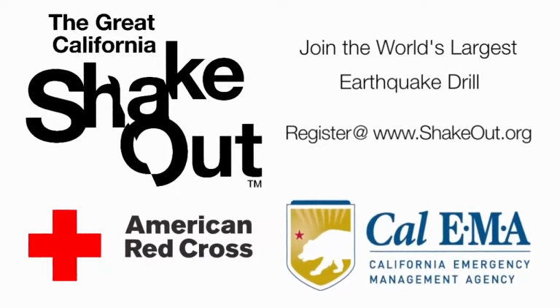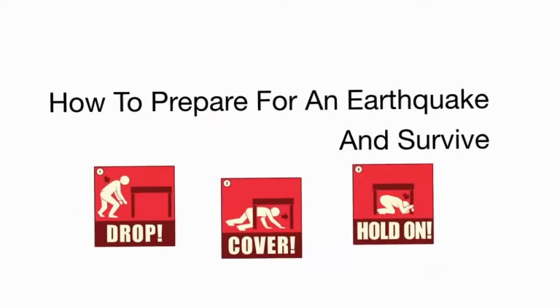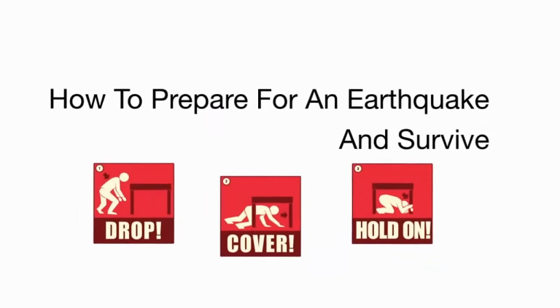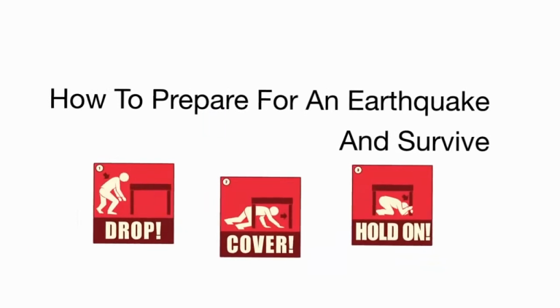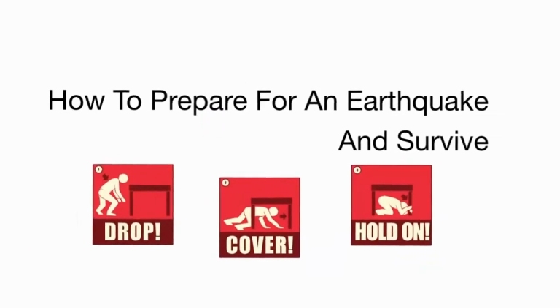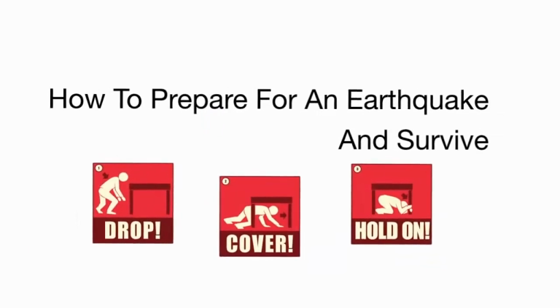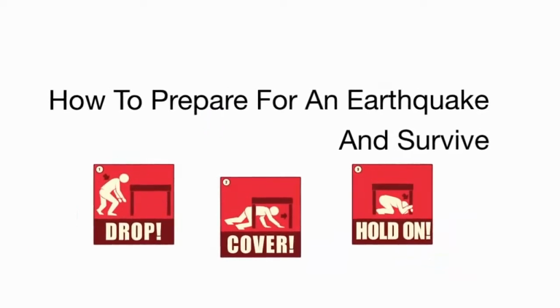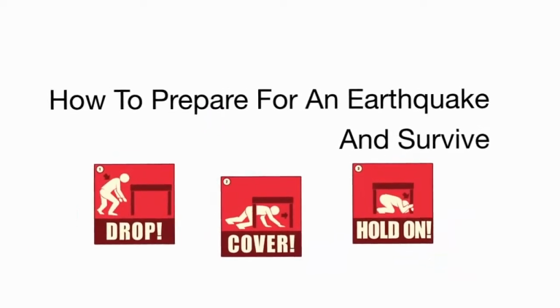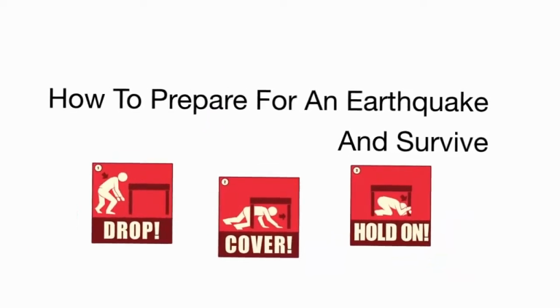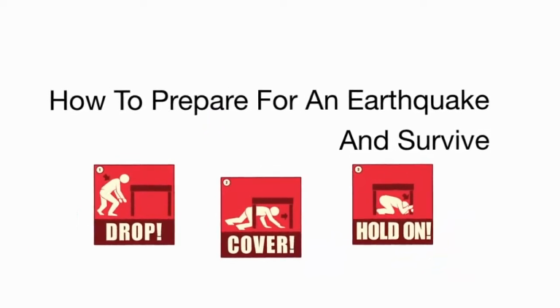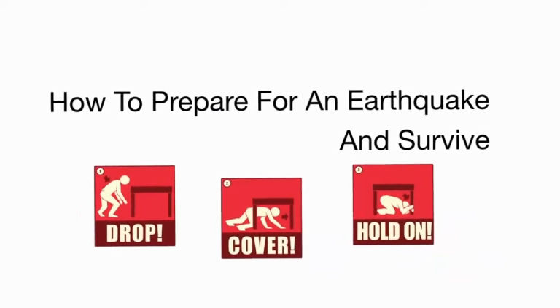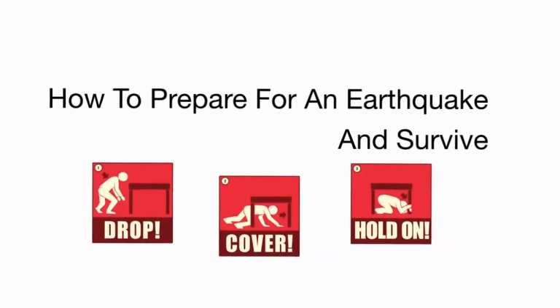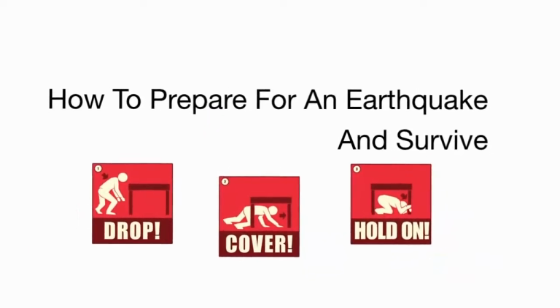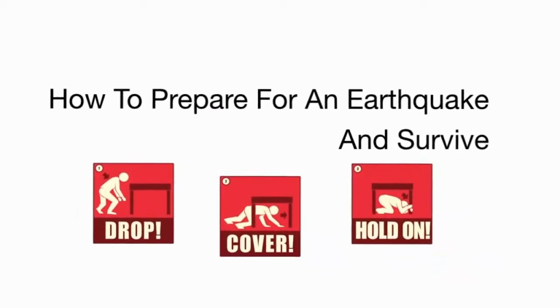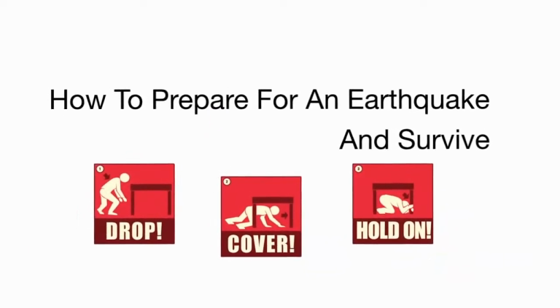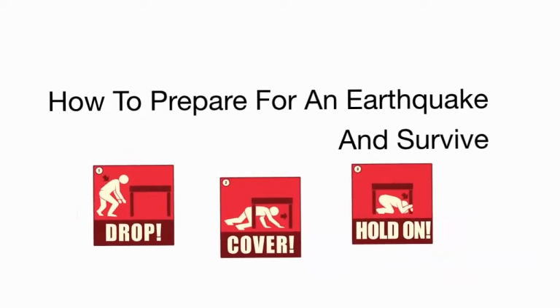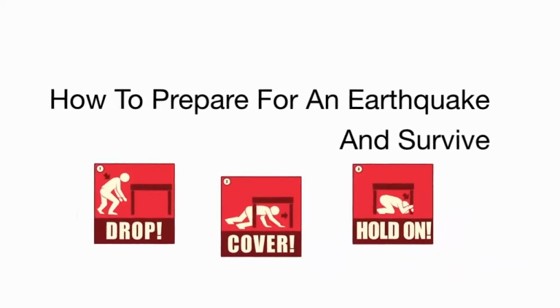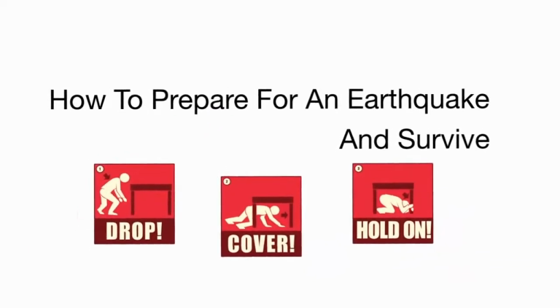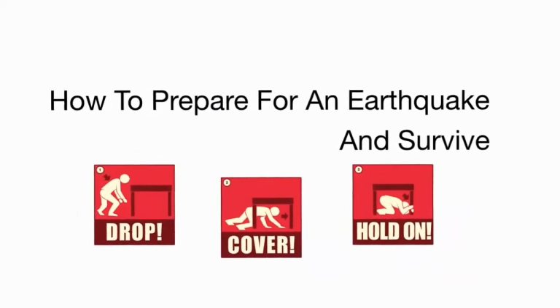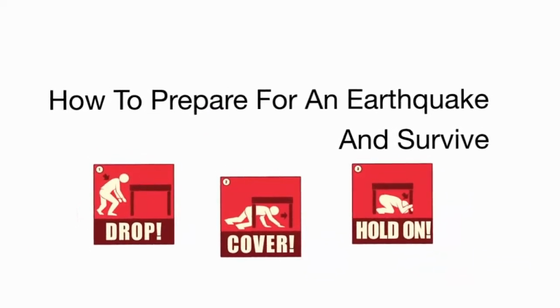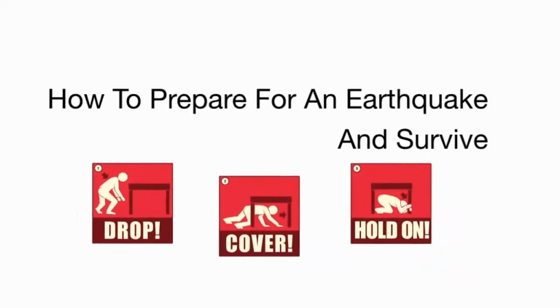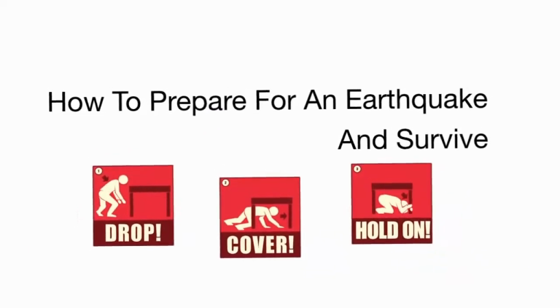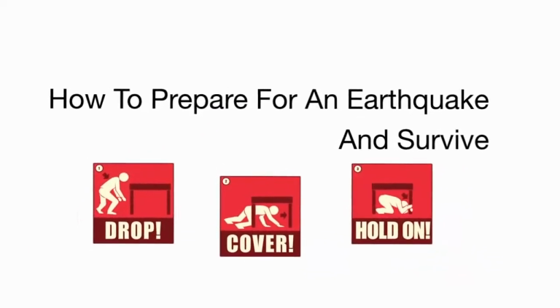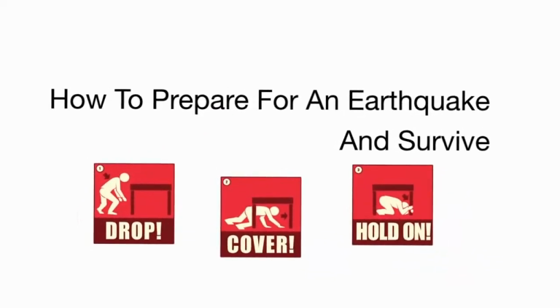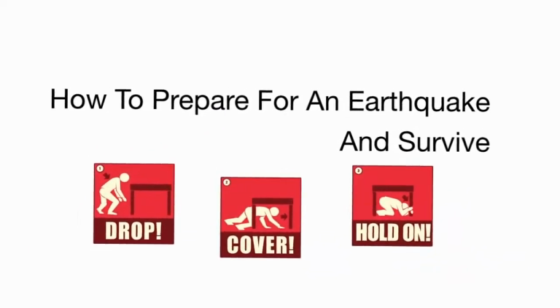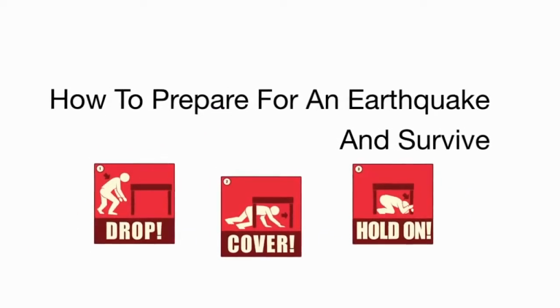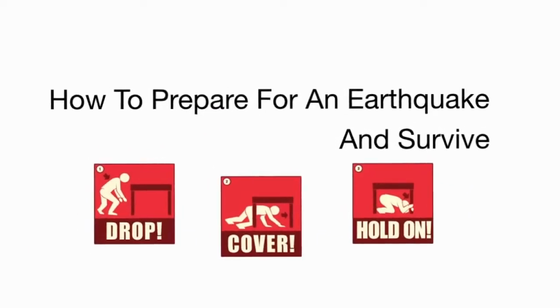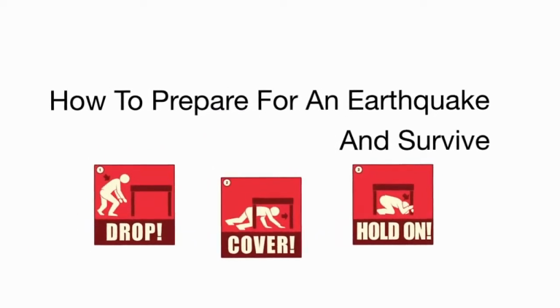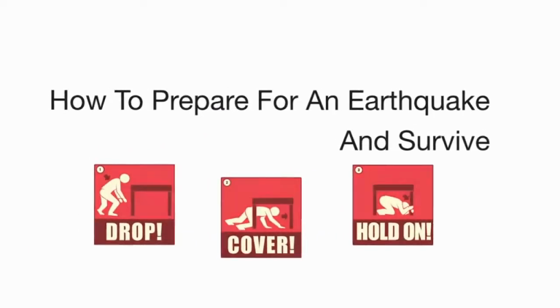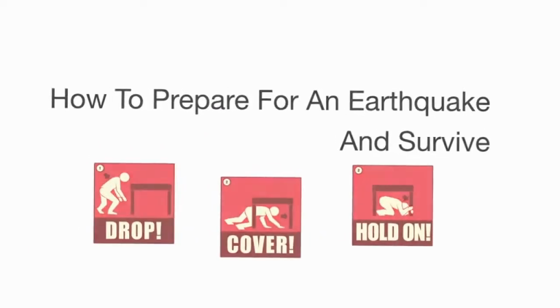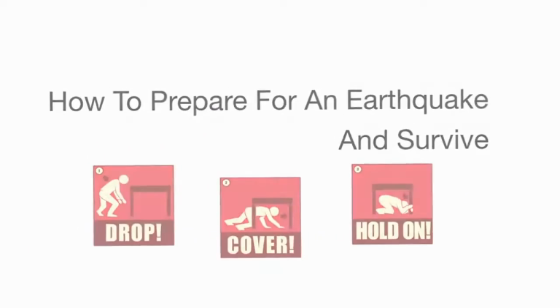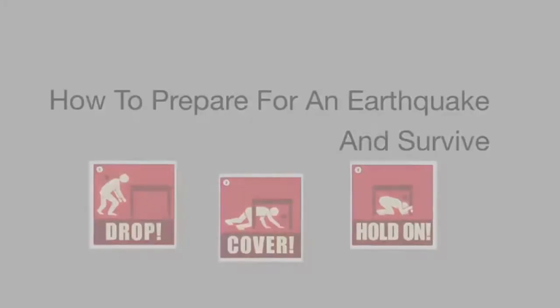How to prepare for an earthquake and survive. Three icons illustrate drop, cover, and hold on.